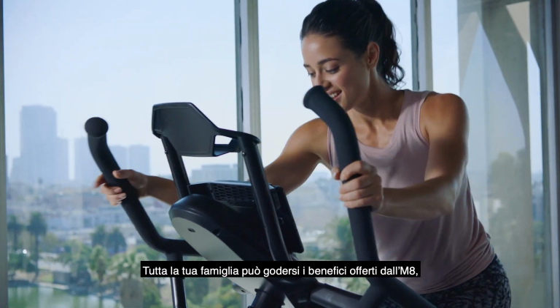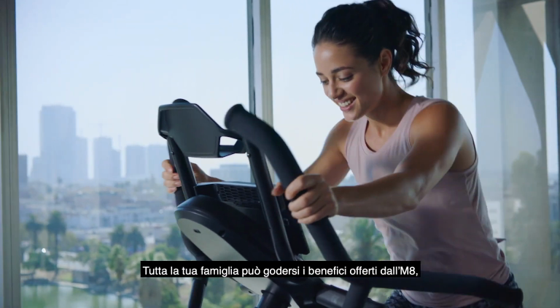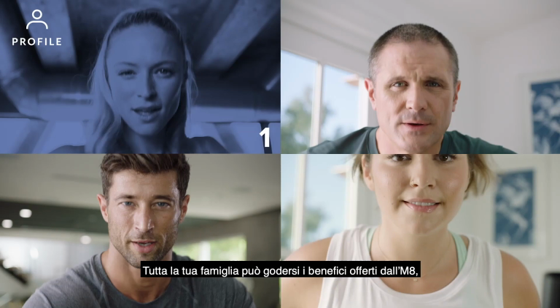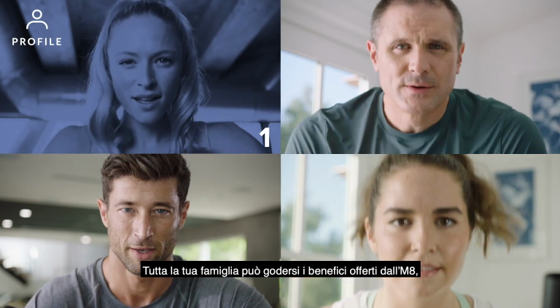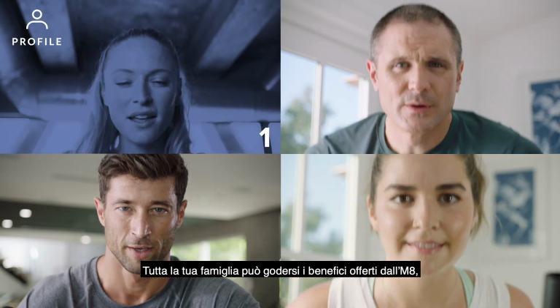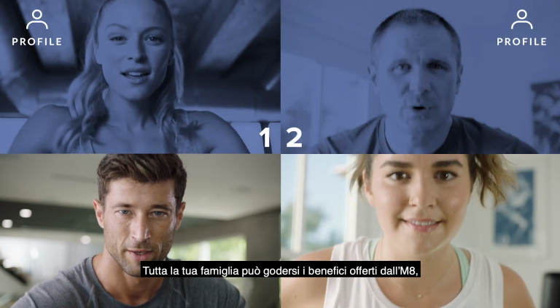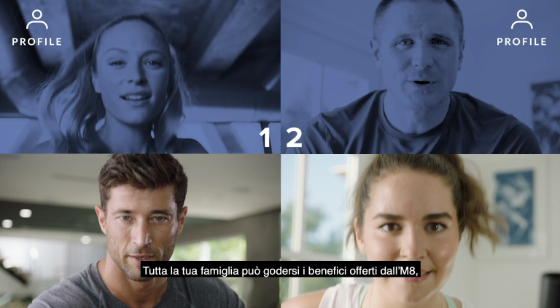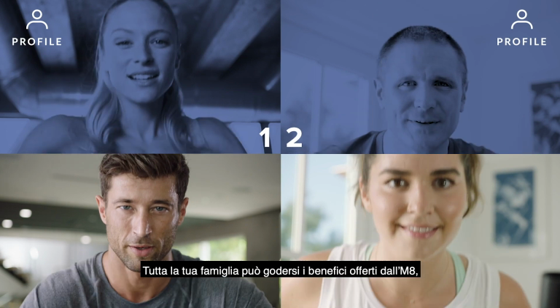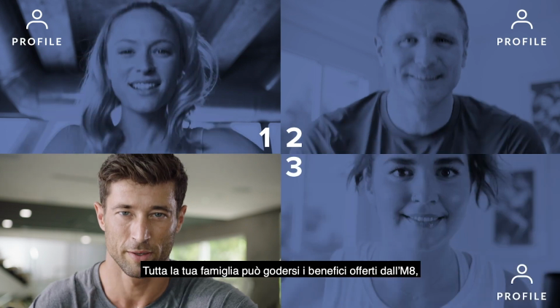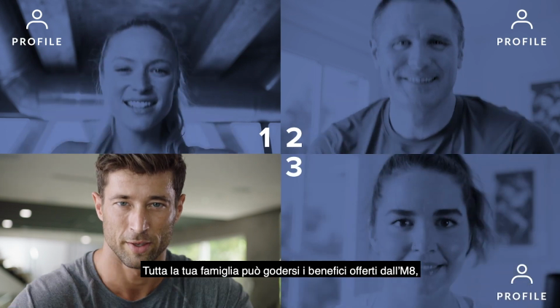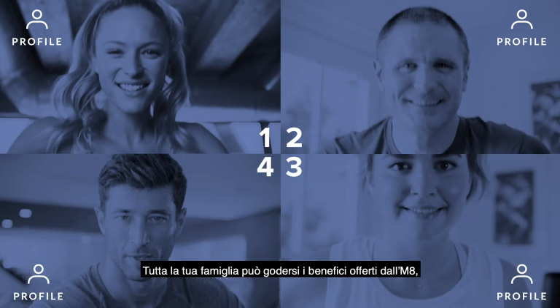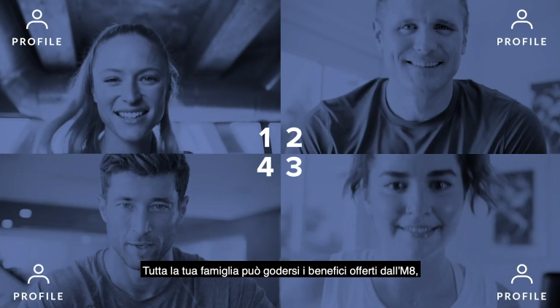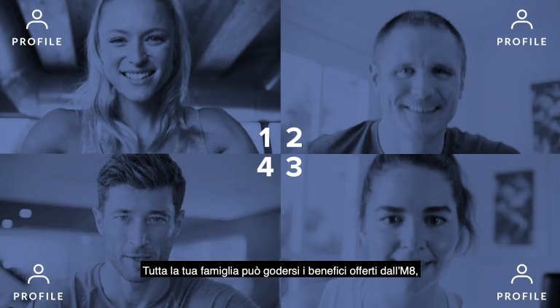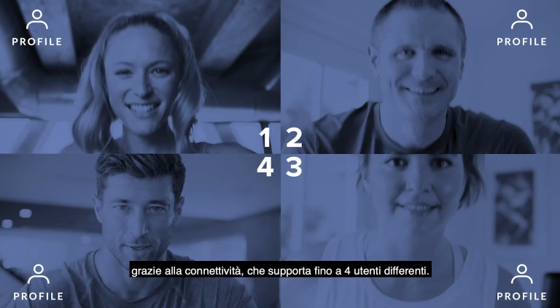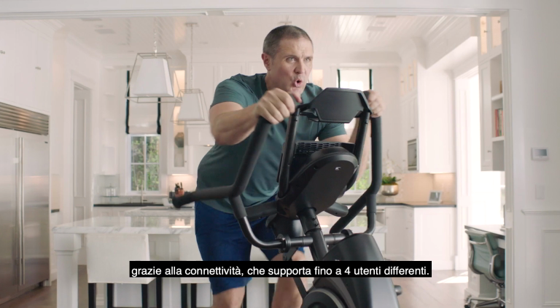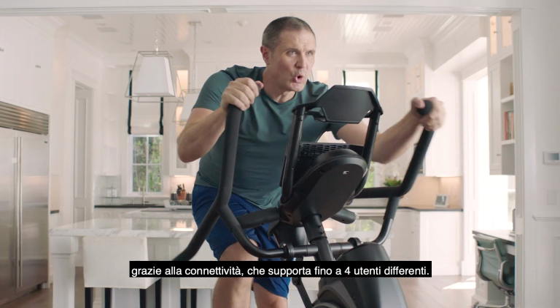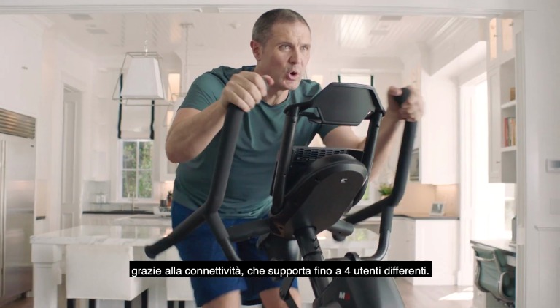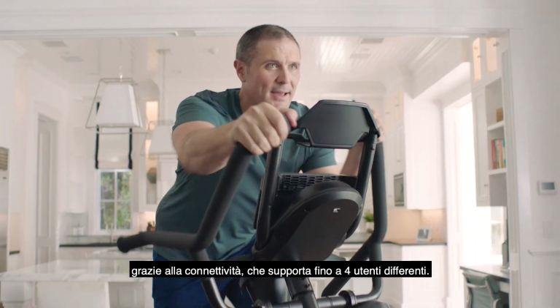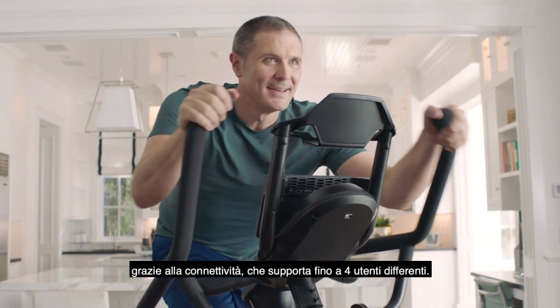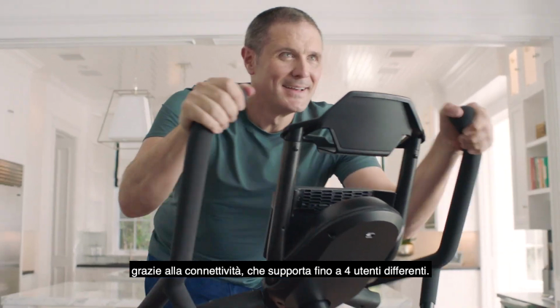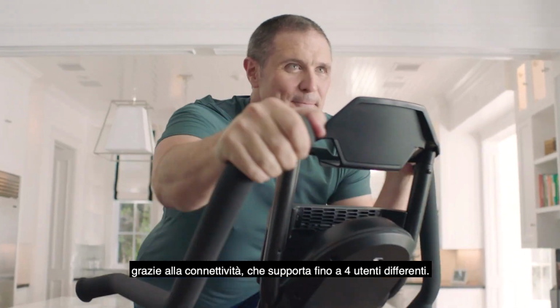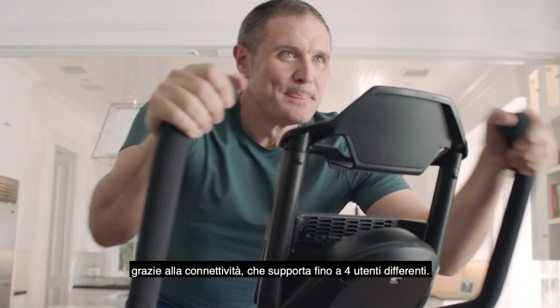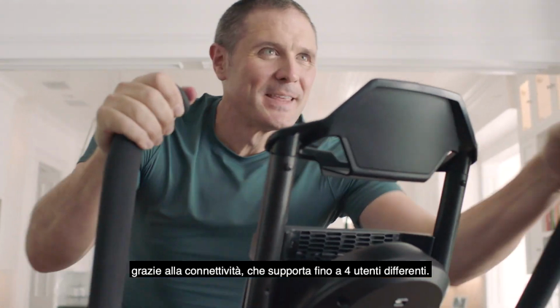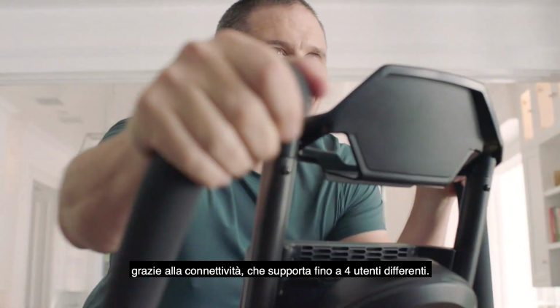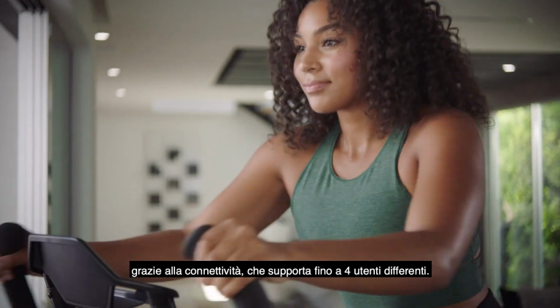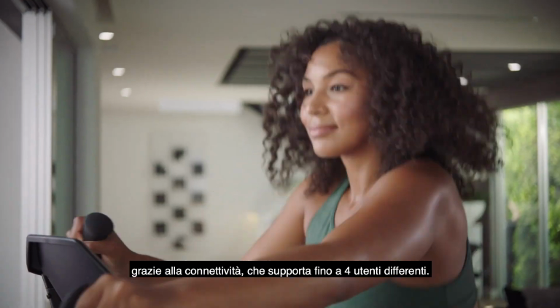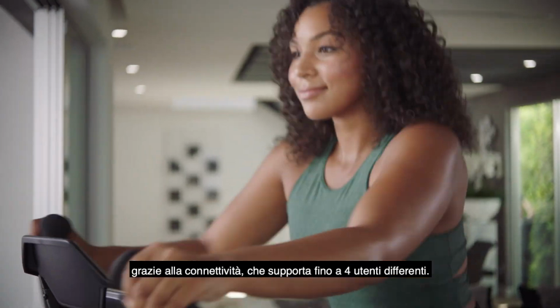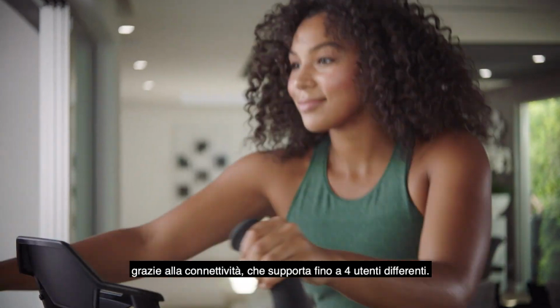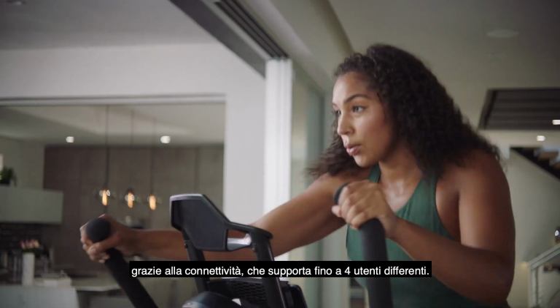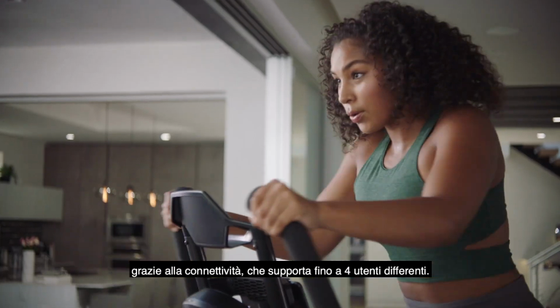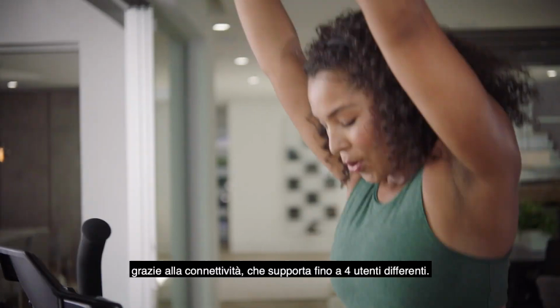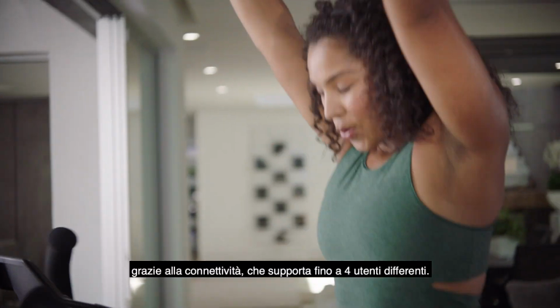With connectivity for up to 4 individual users, your family can enjoy all the benefits that the M8 has to offer.